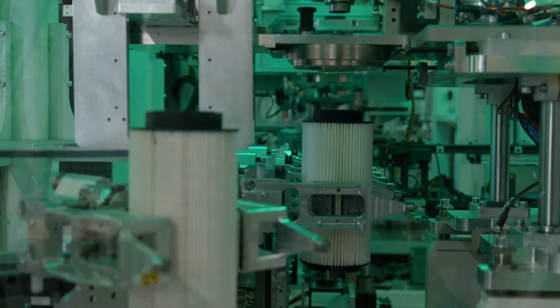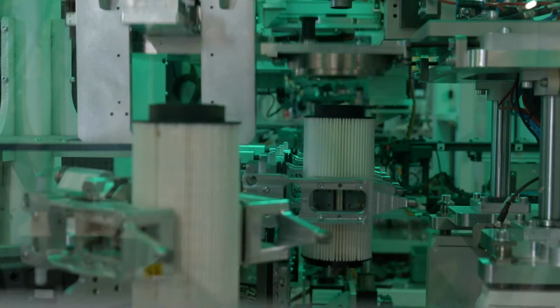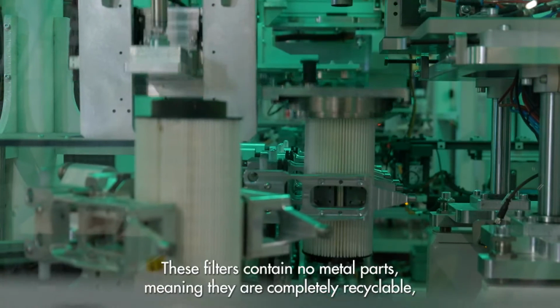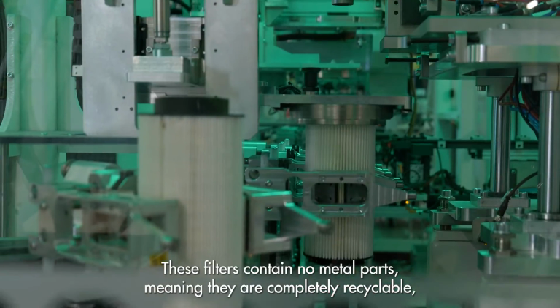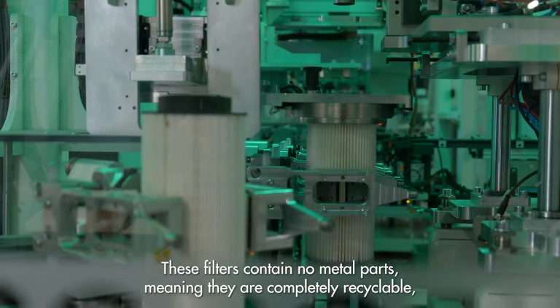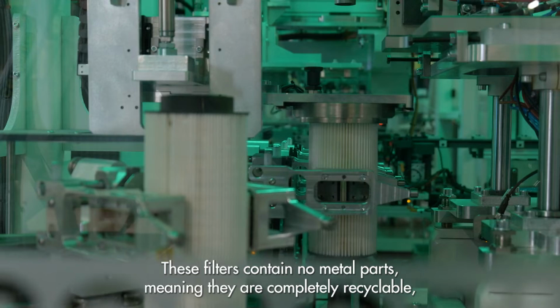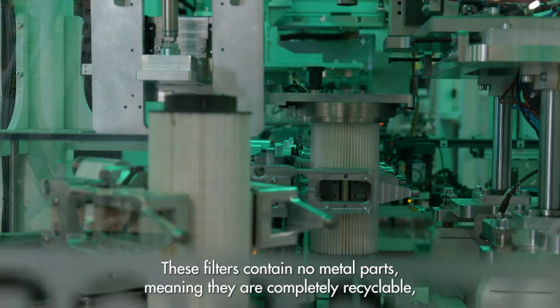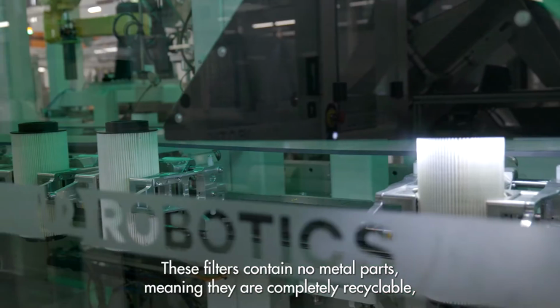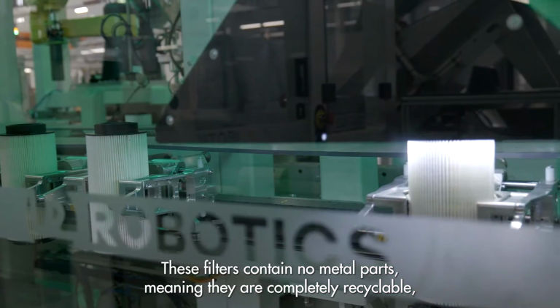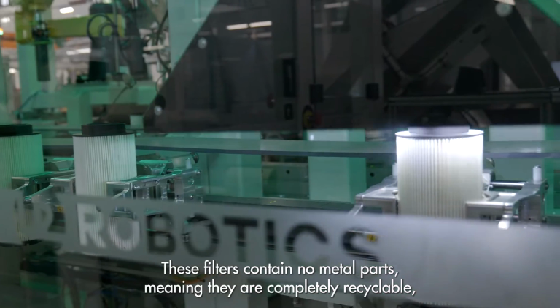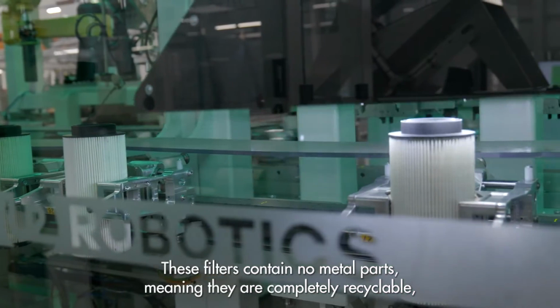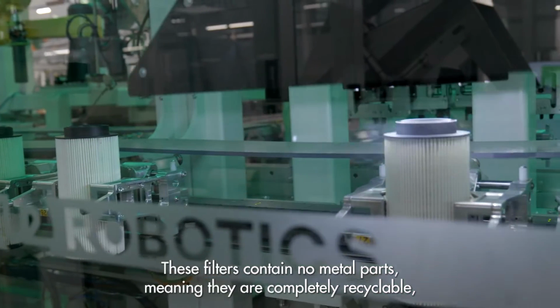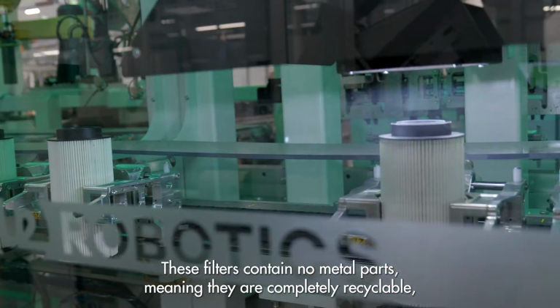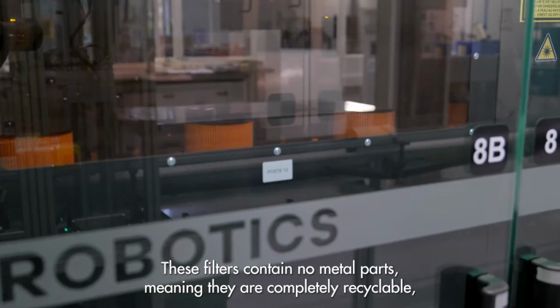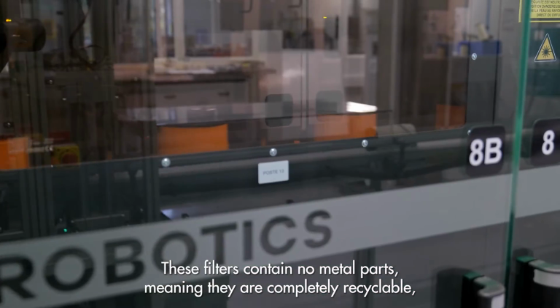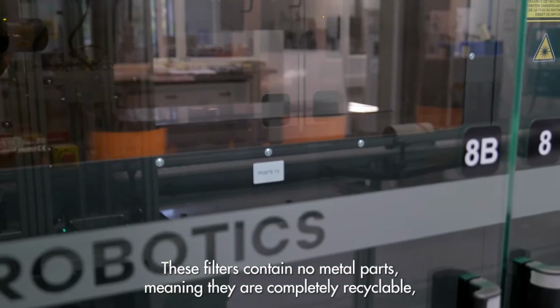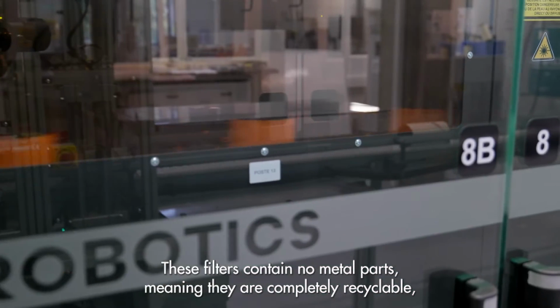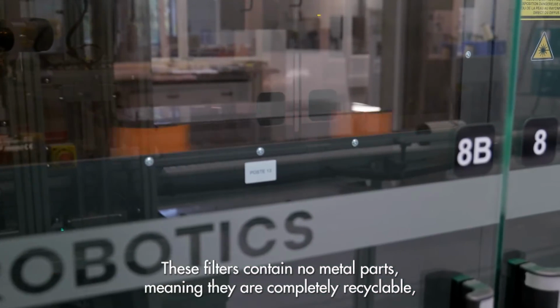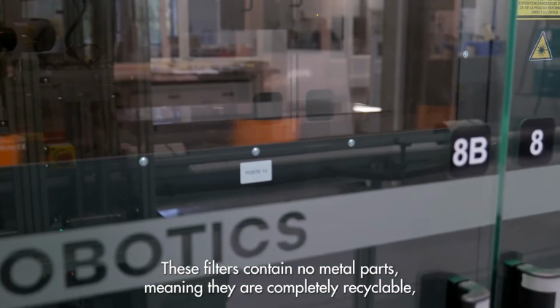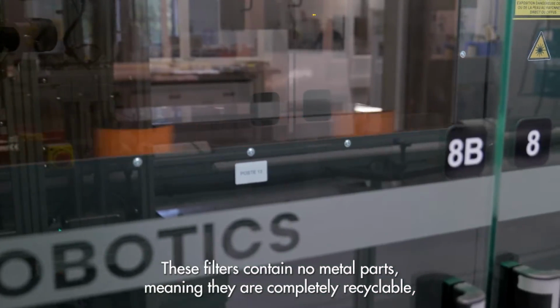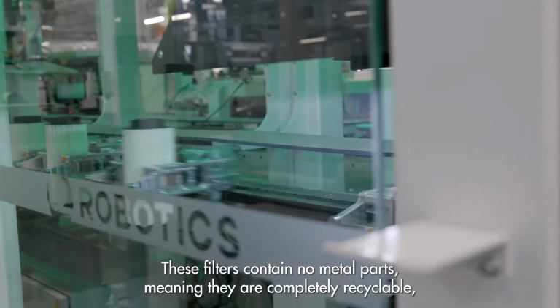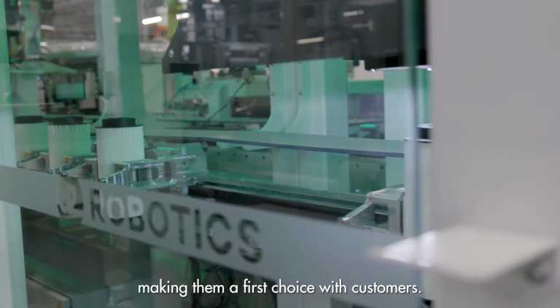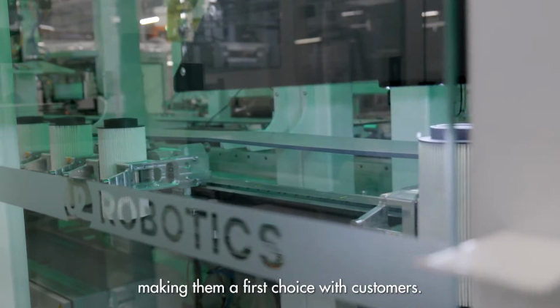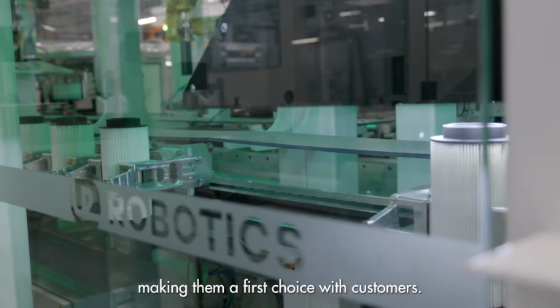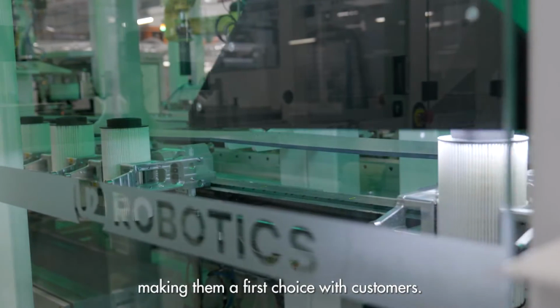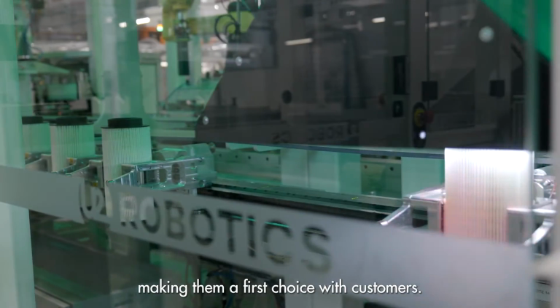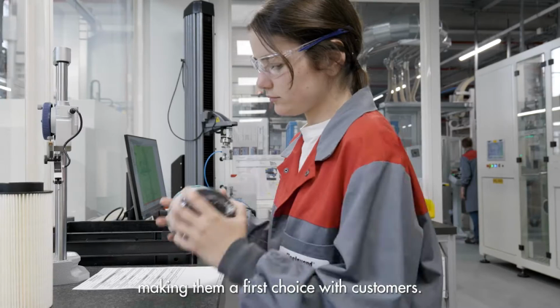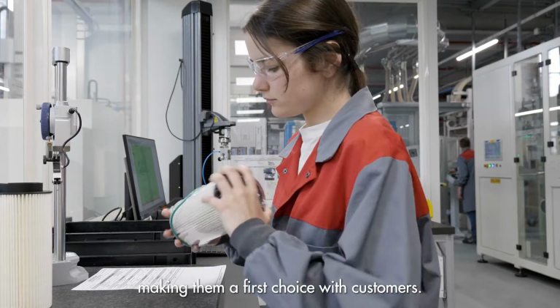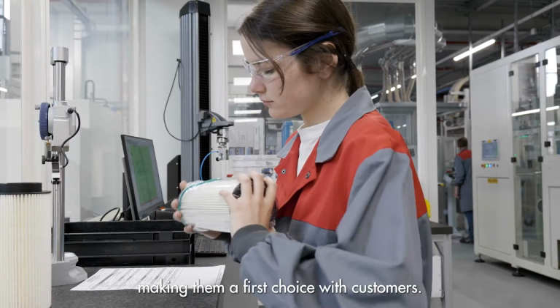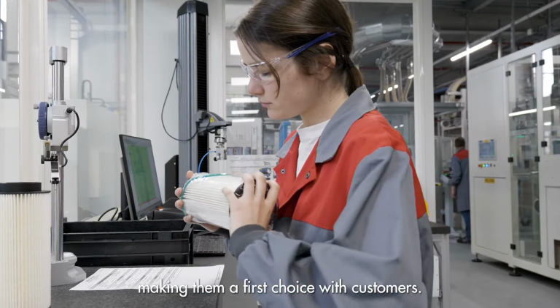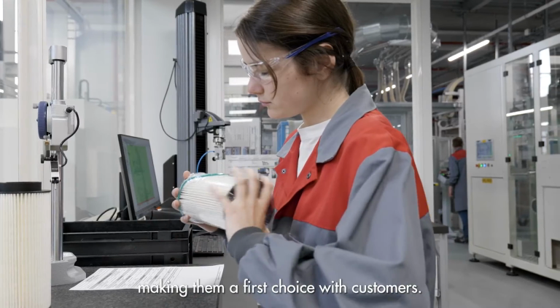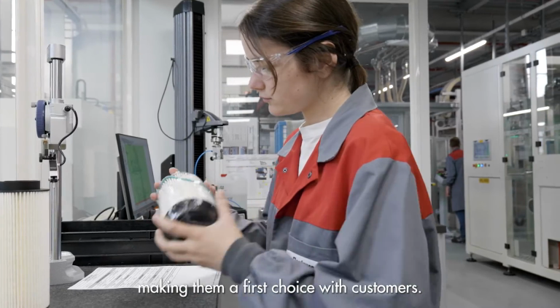These filters contain no metal parts, meaning they are completely recyclable, making them a first choice with customers.